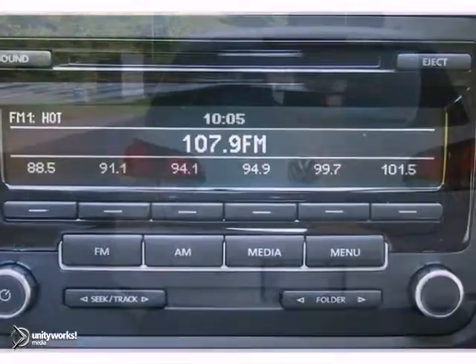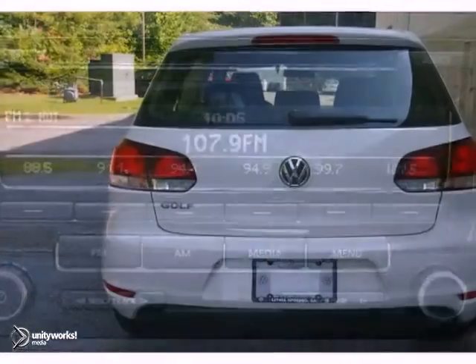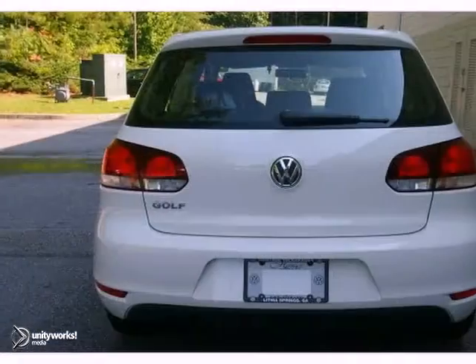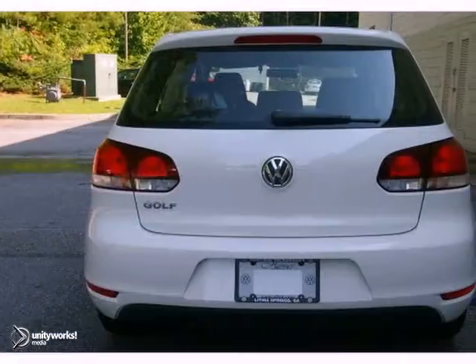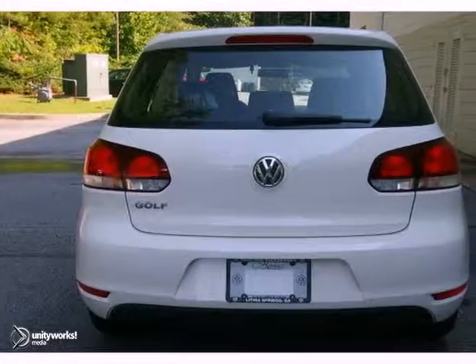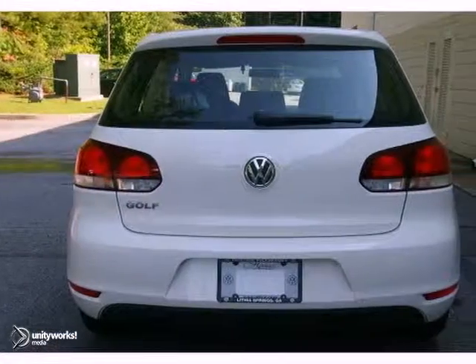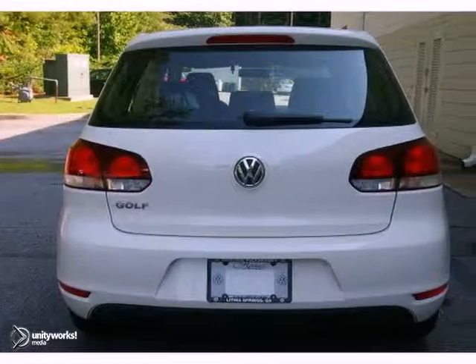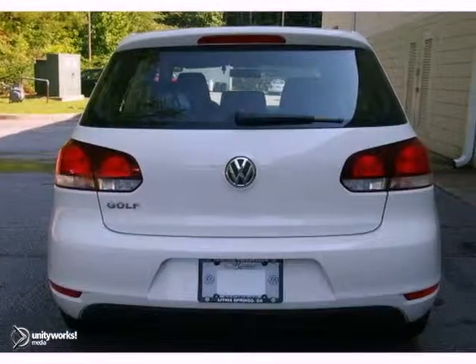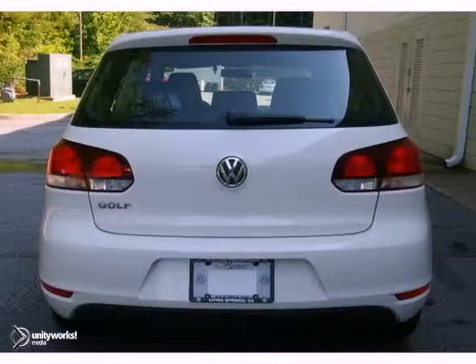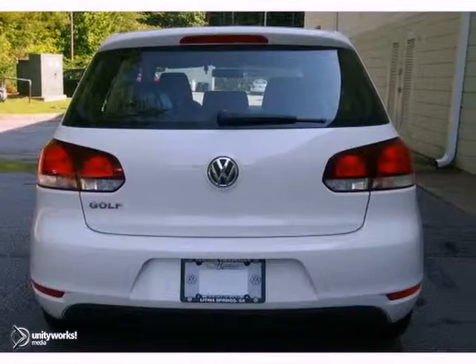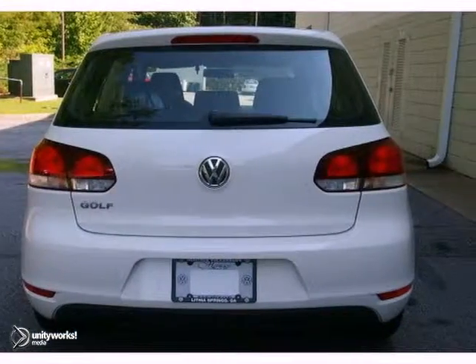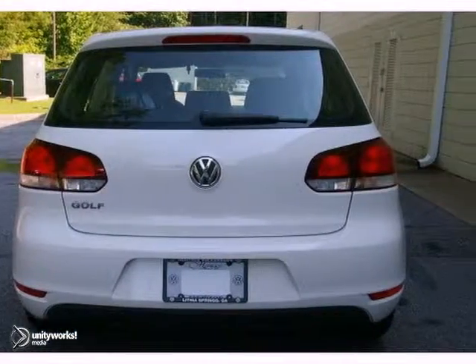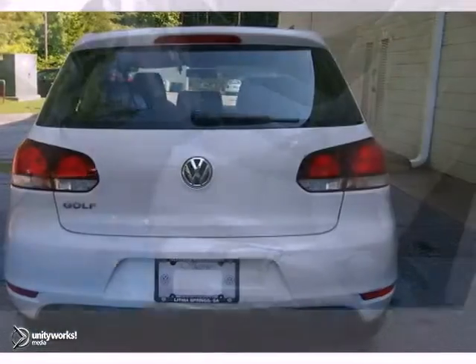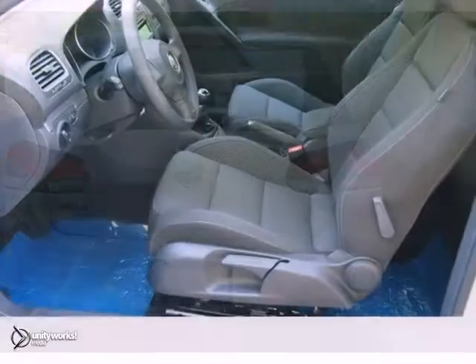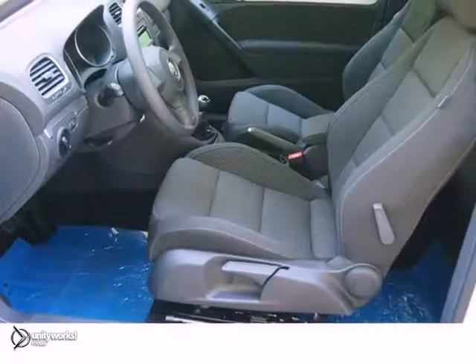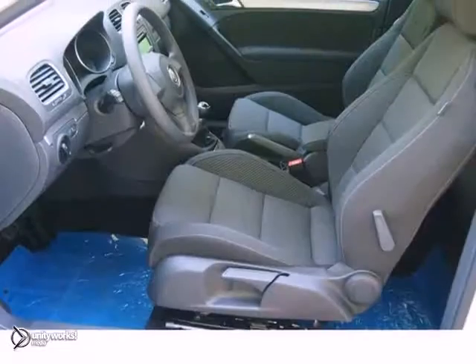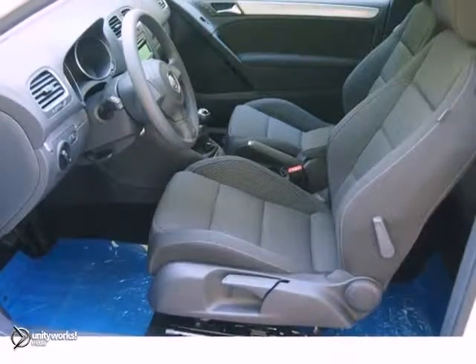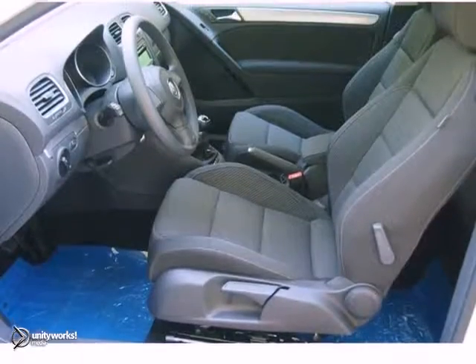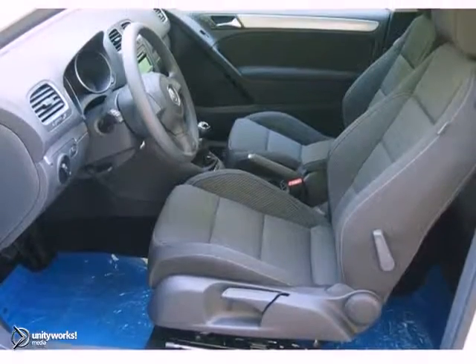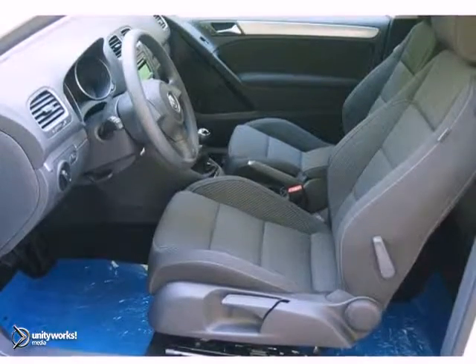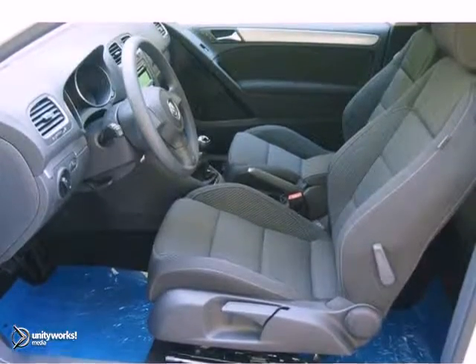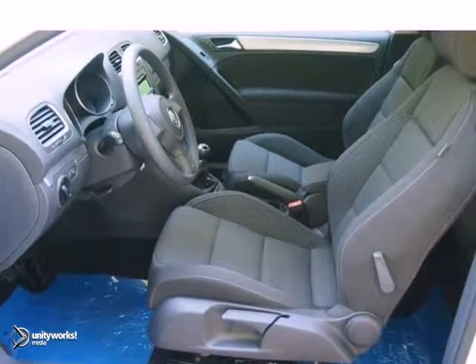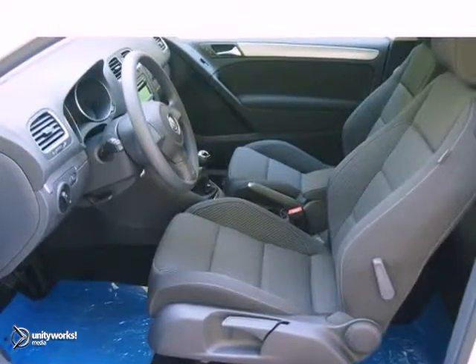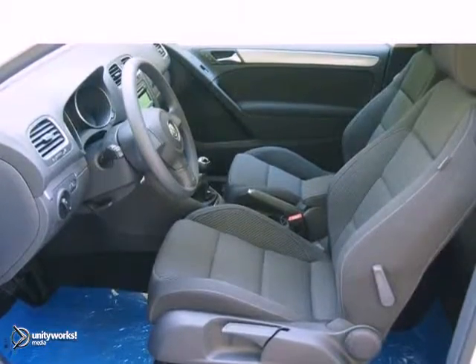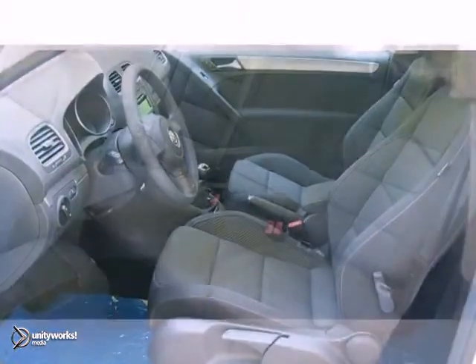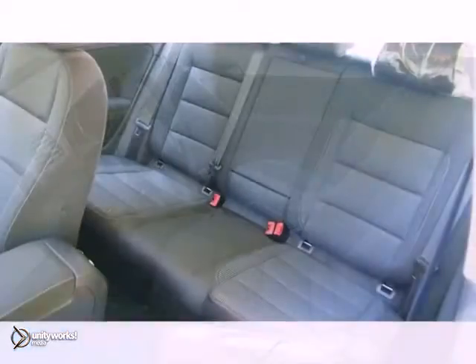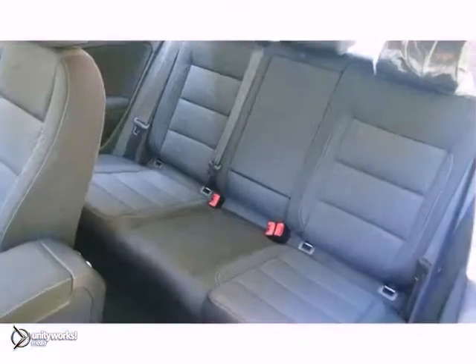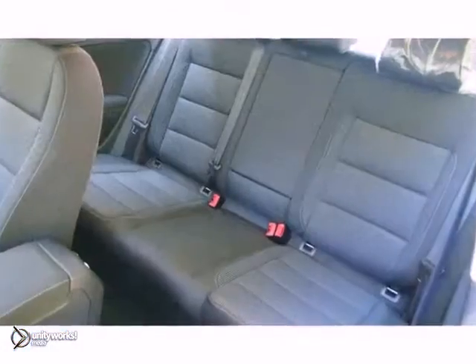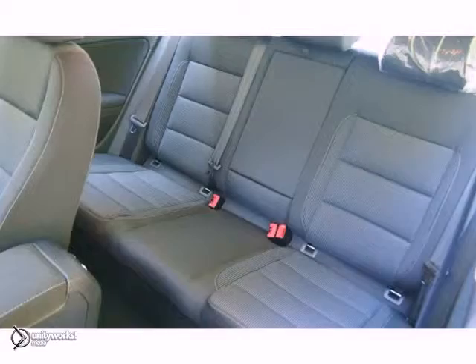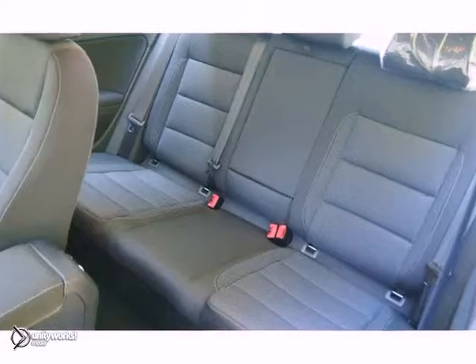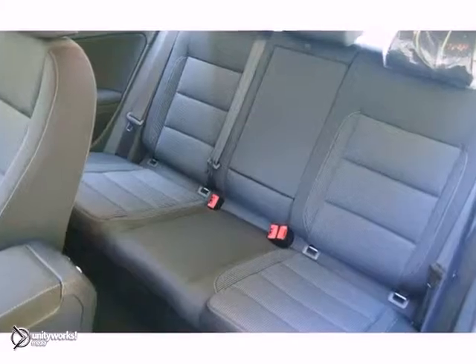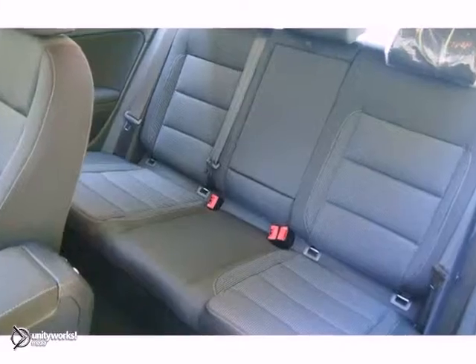It also has heated seats, CD player, tire pressure monitor, and vehicle stability assist.